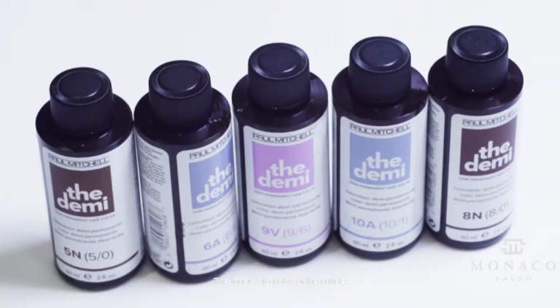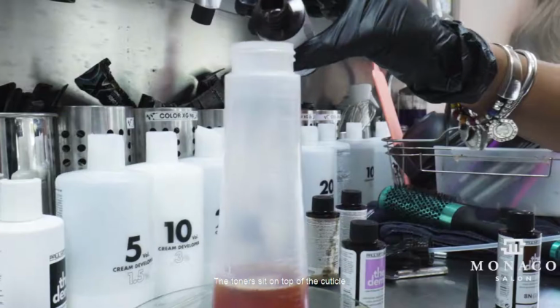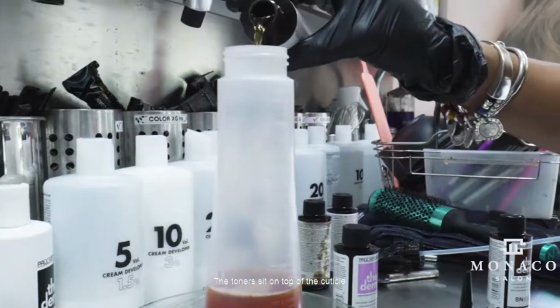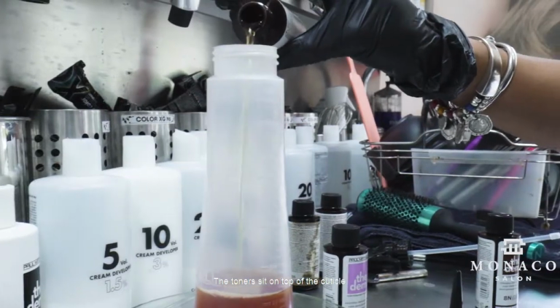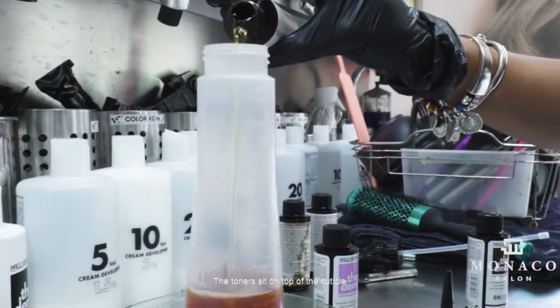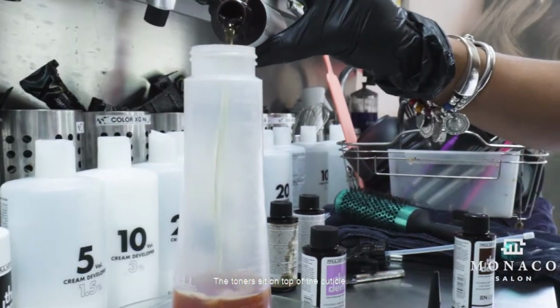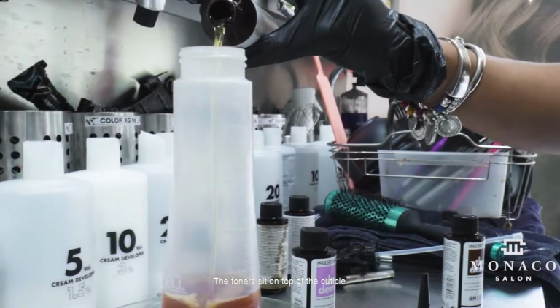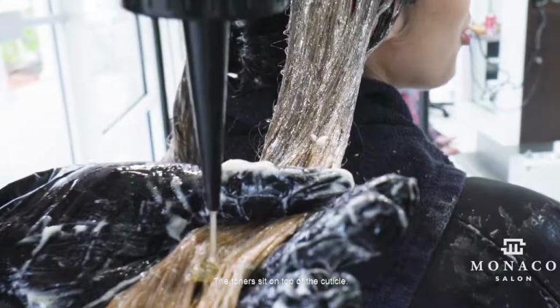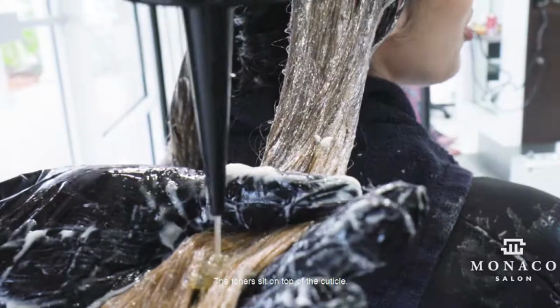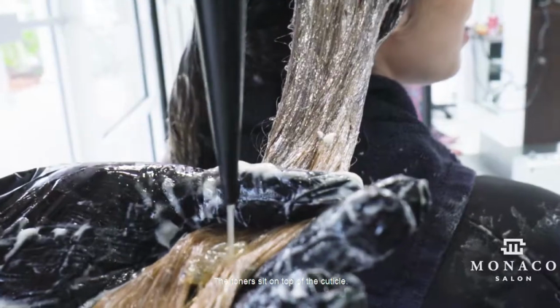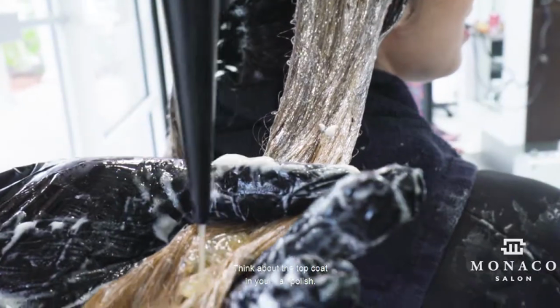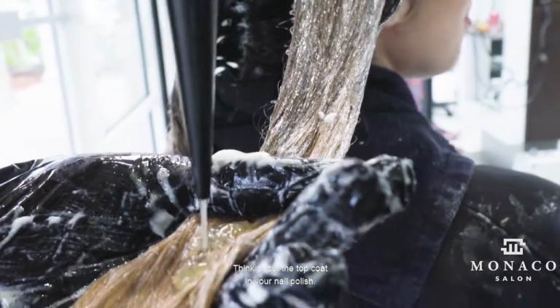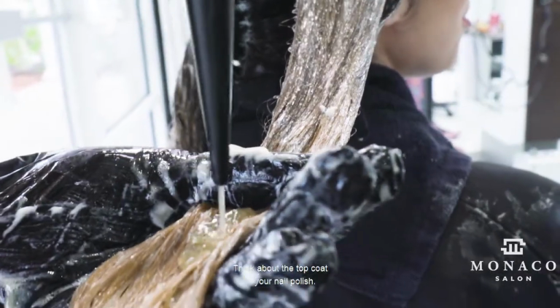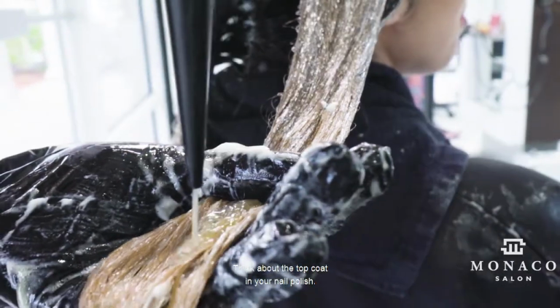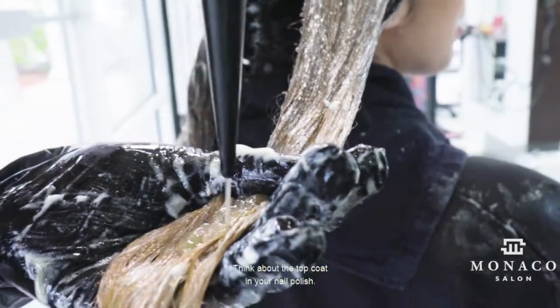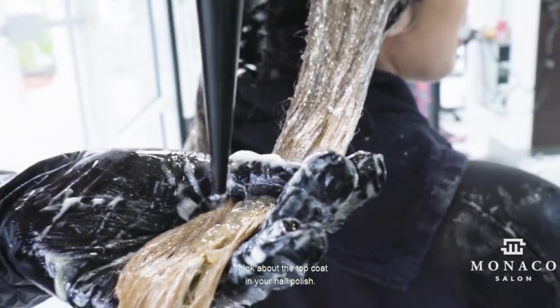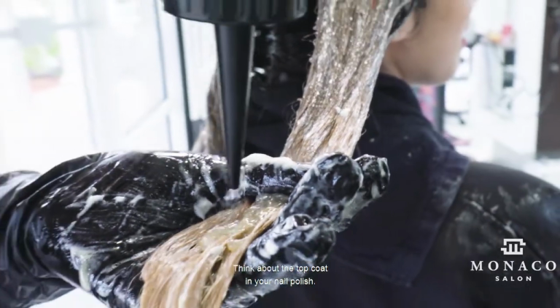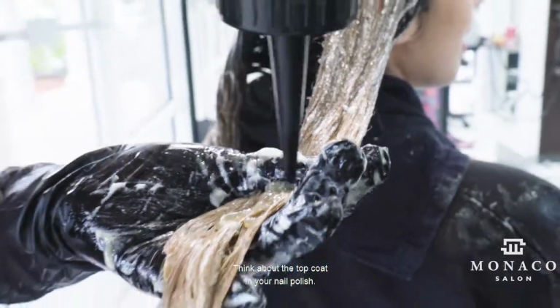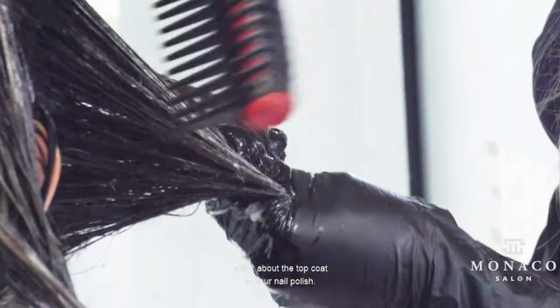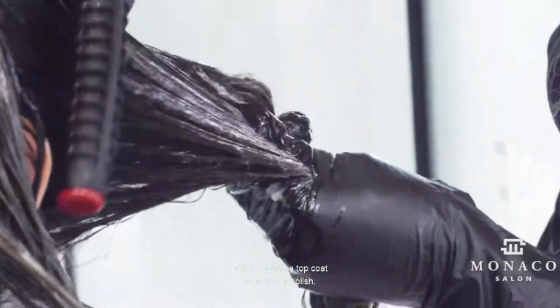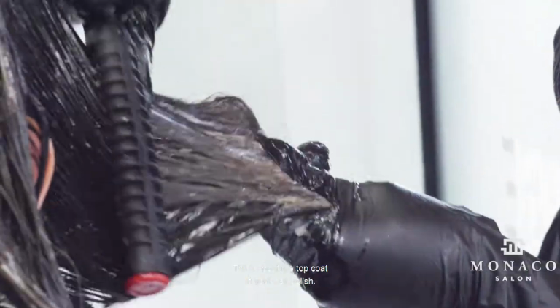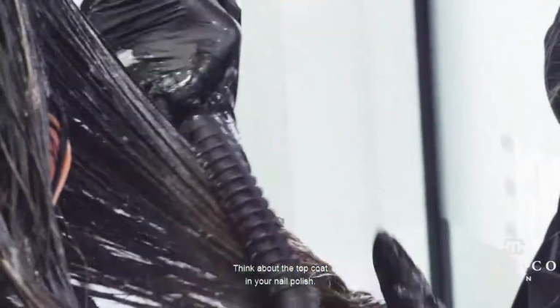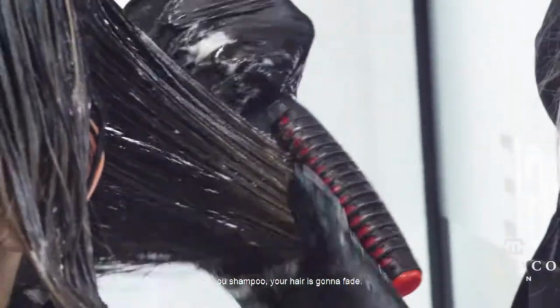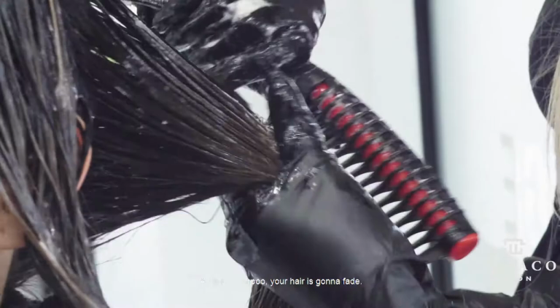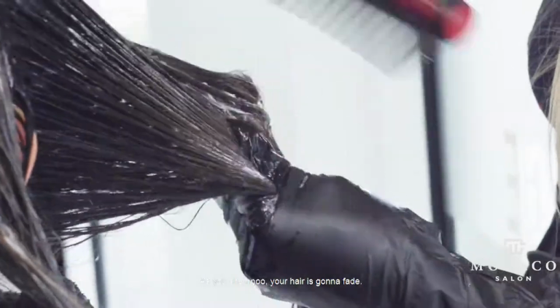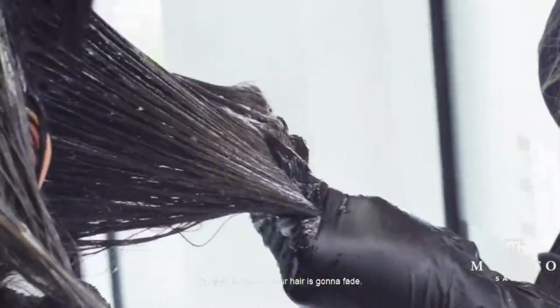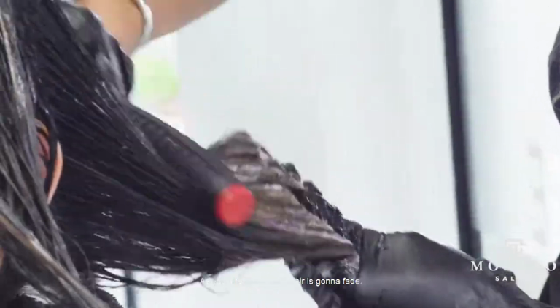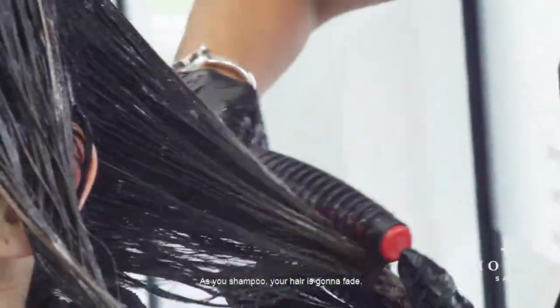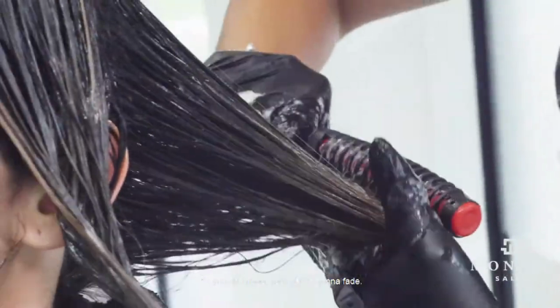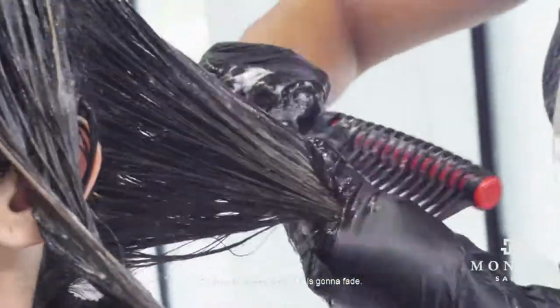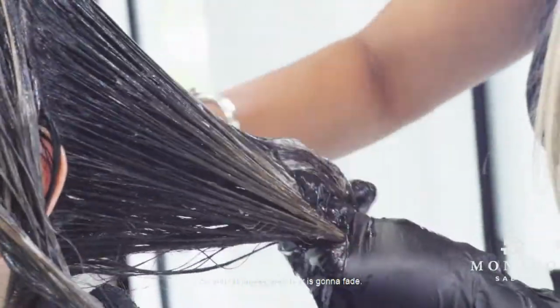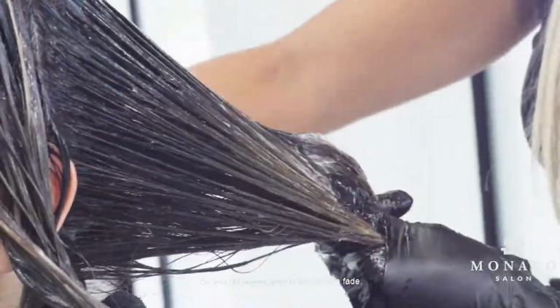The toner sits on top of the cuticle — think about the top coat in your nail polish. As you shampoo your hair, it's going to fade.